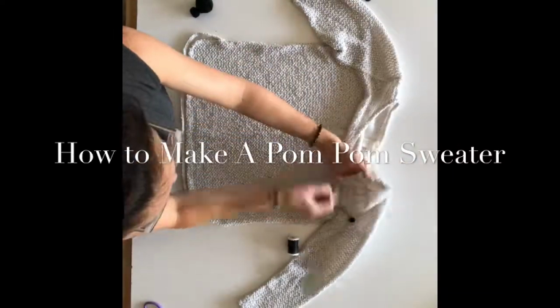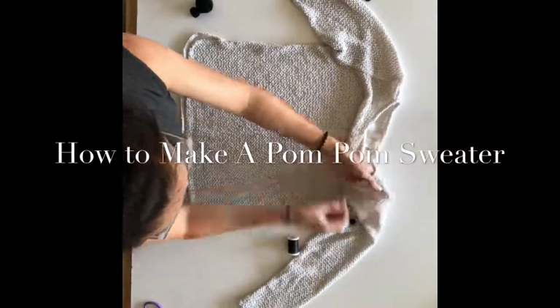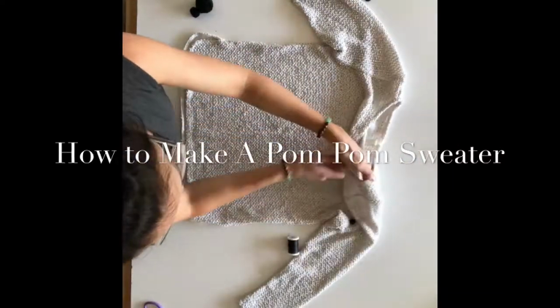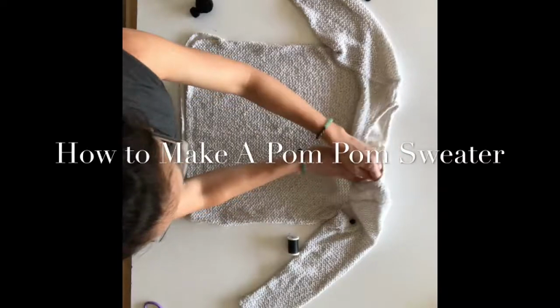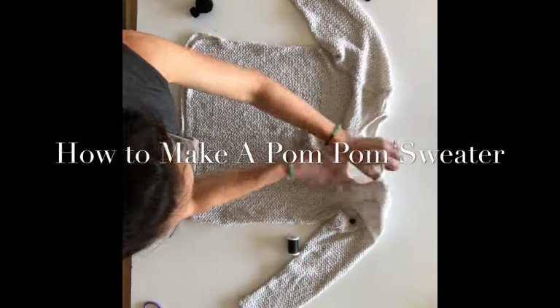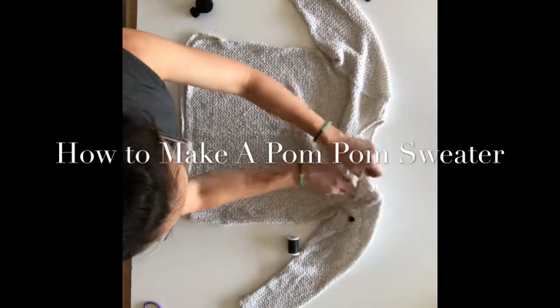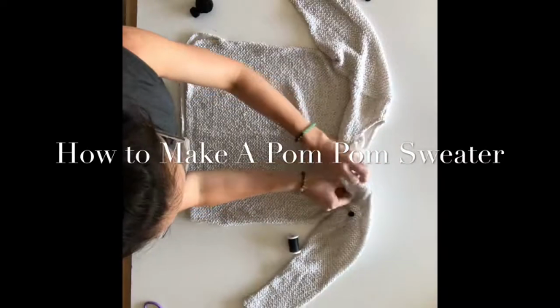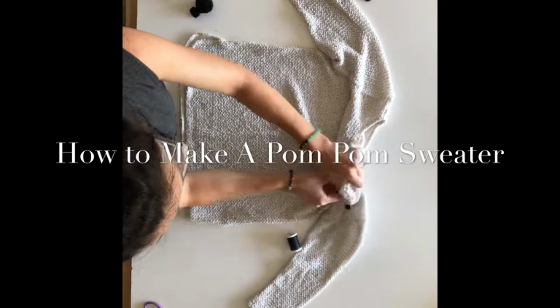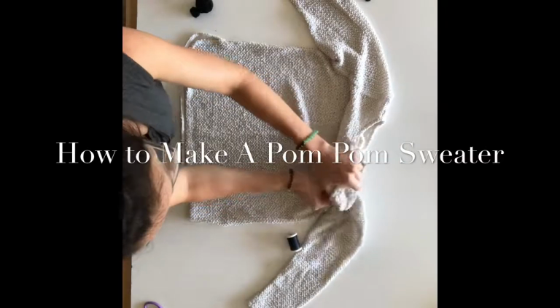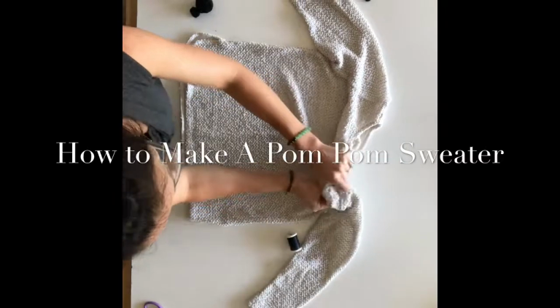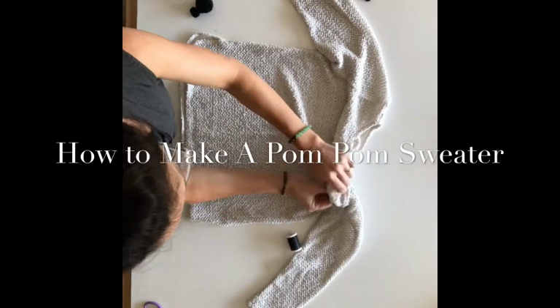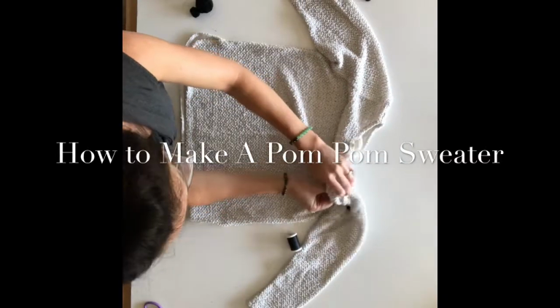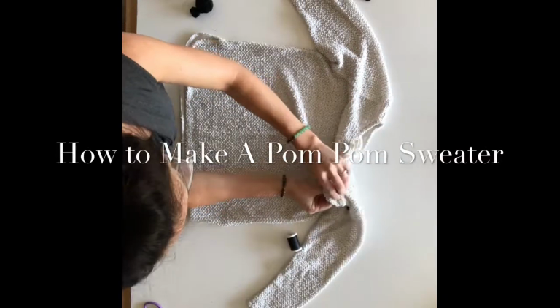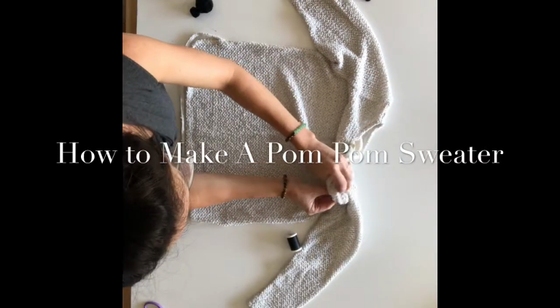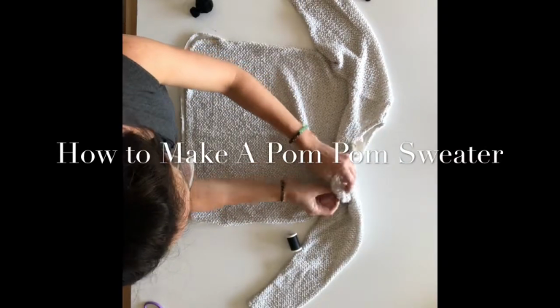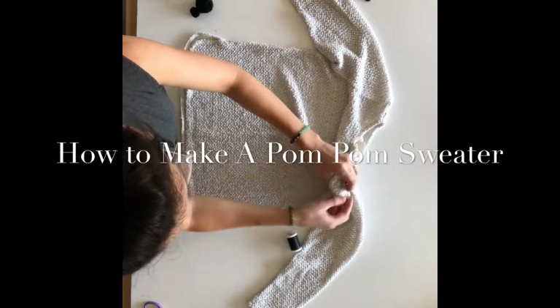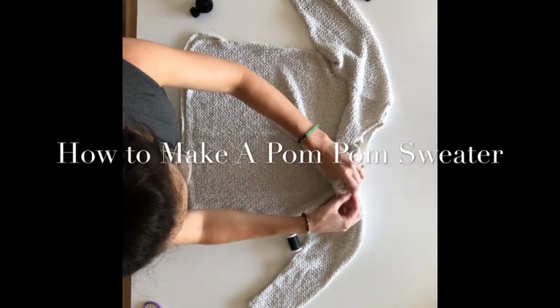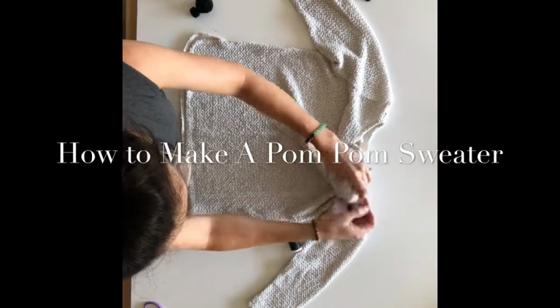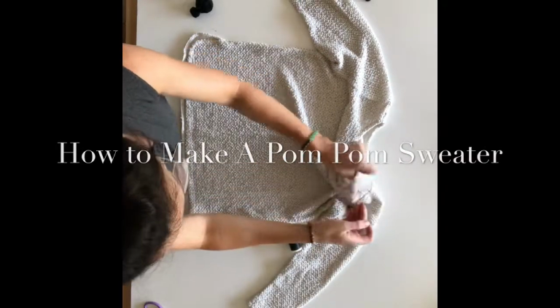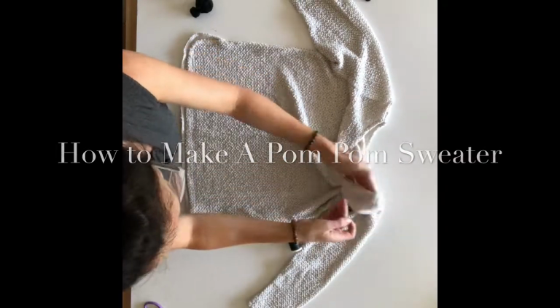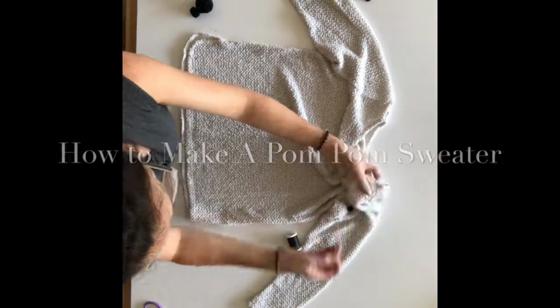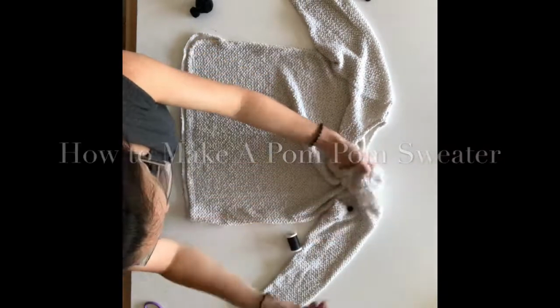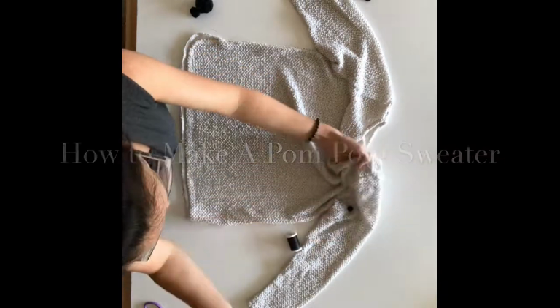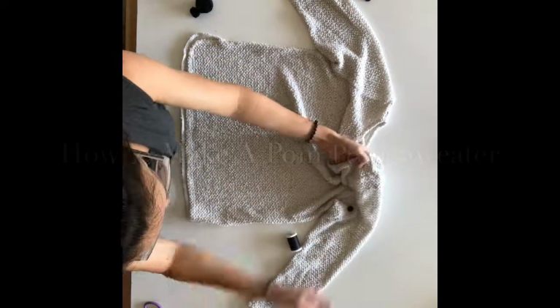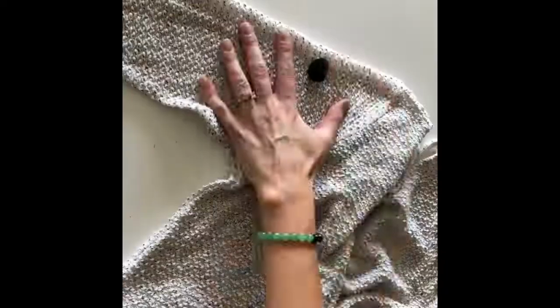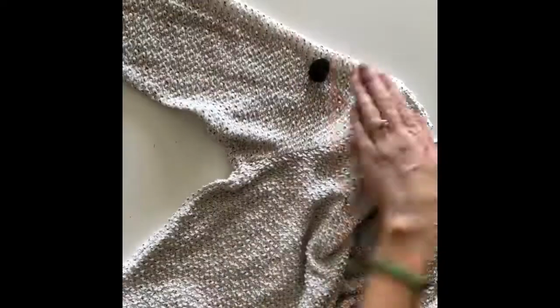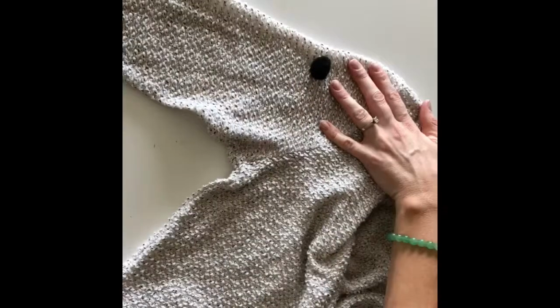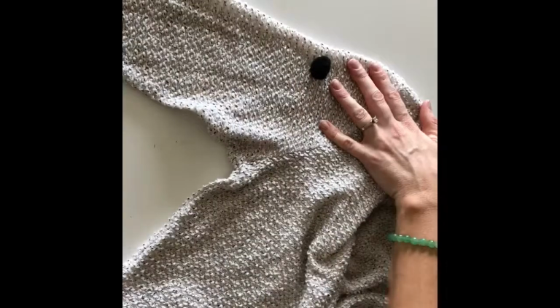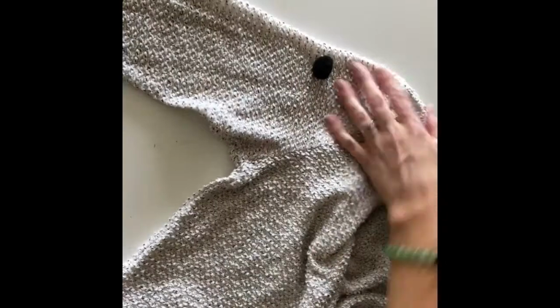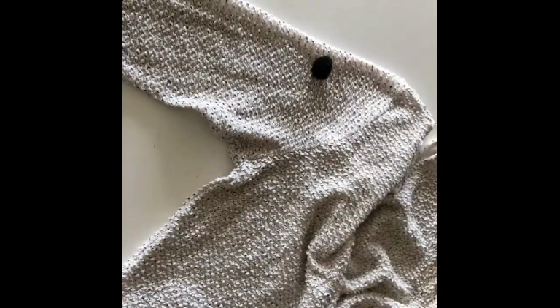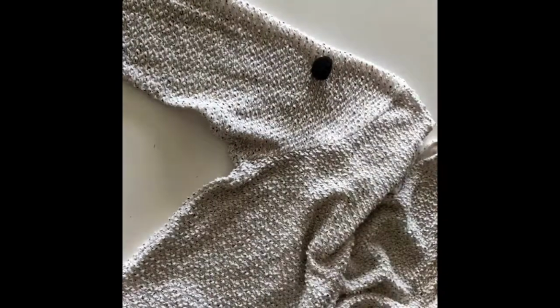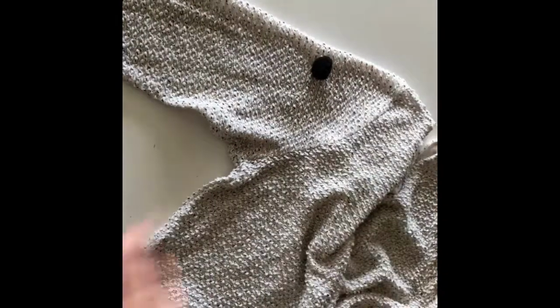First thing, you're going to want to lay your sweater out flat on a table. It's a lot easier to work with this way.